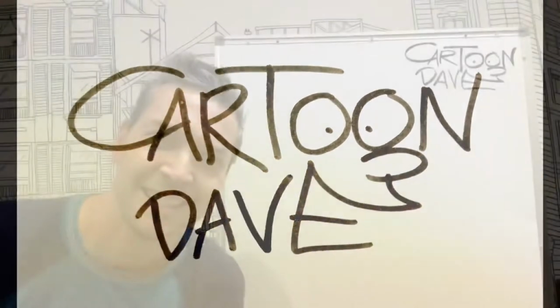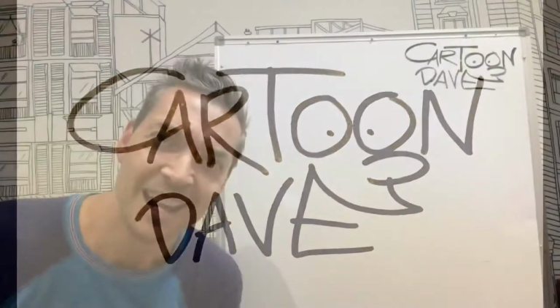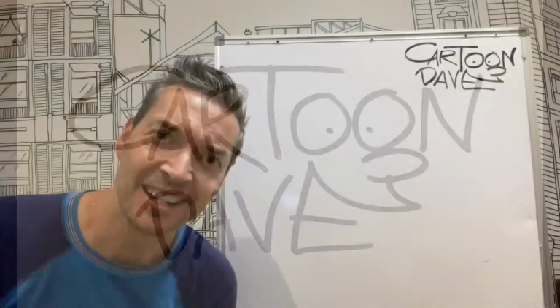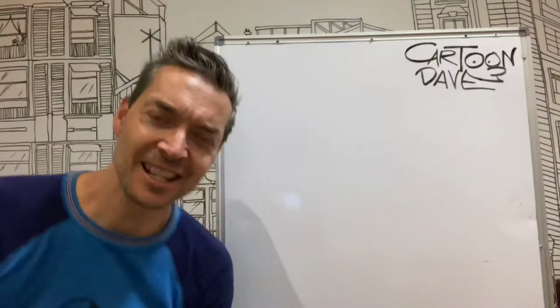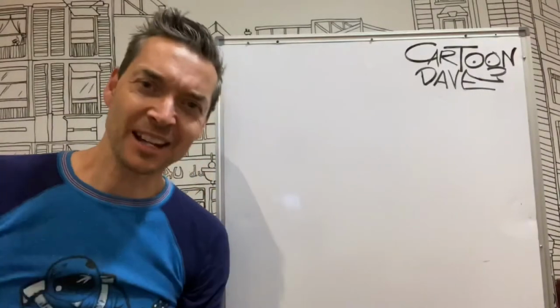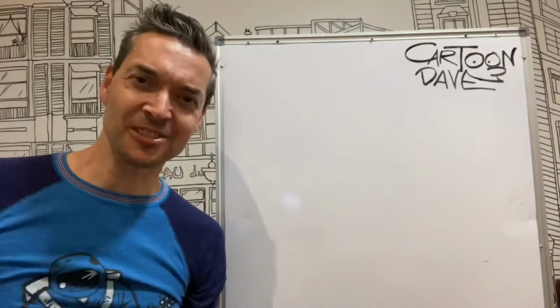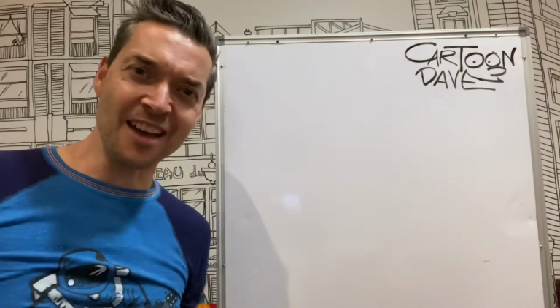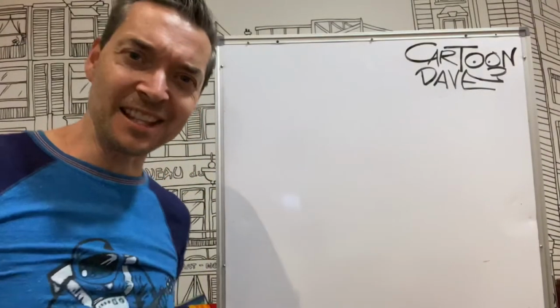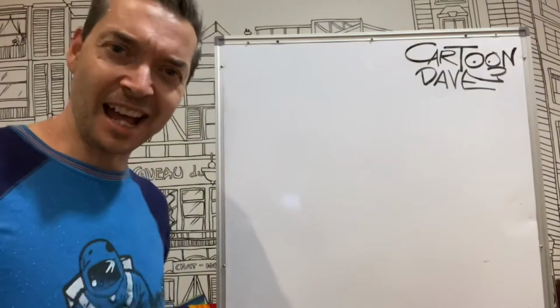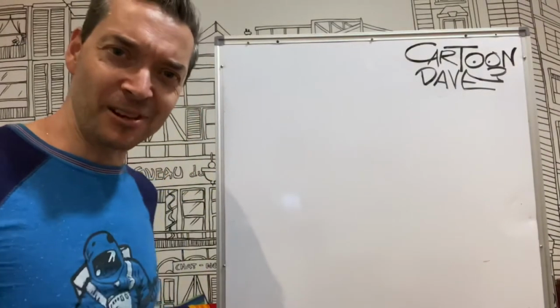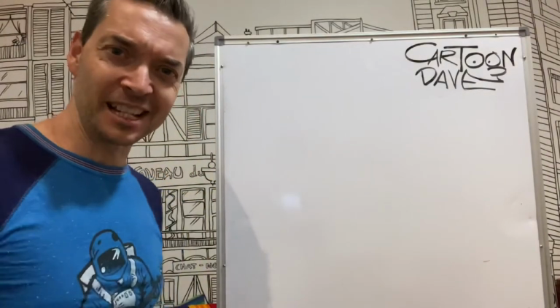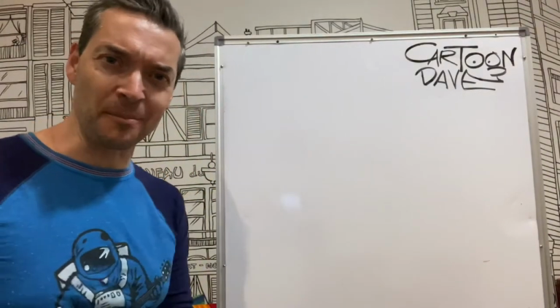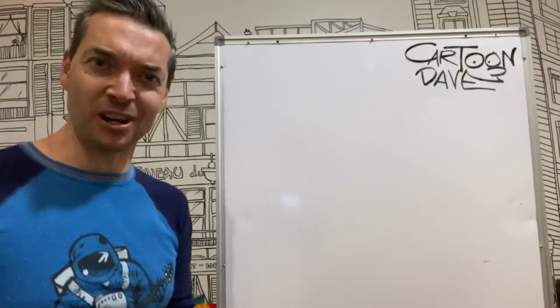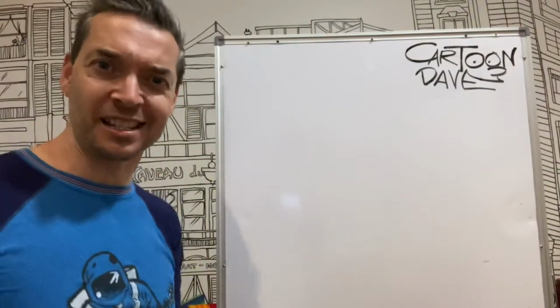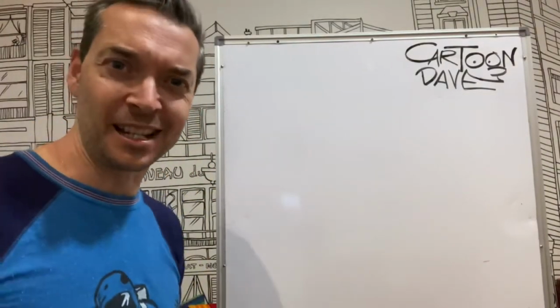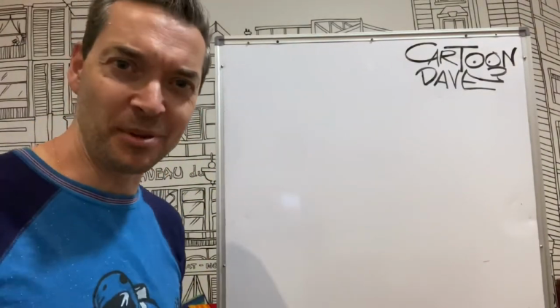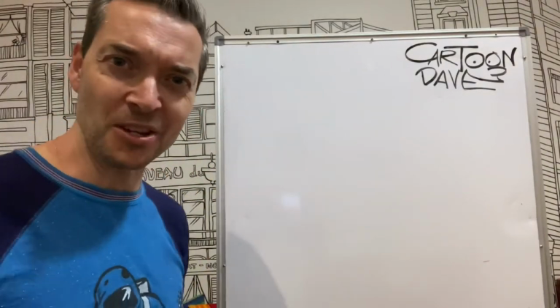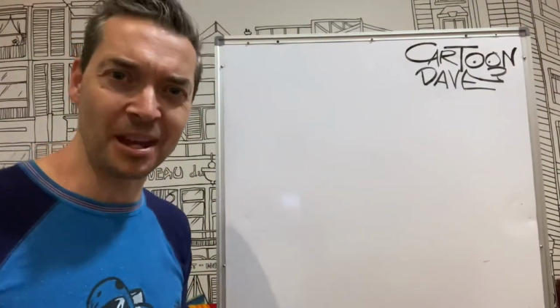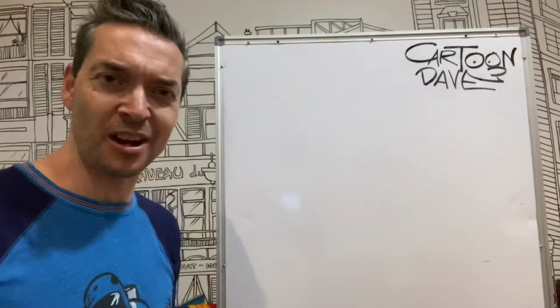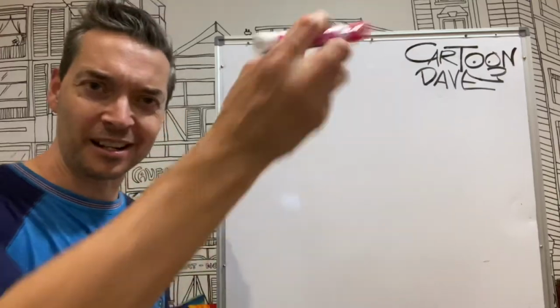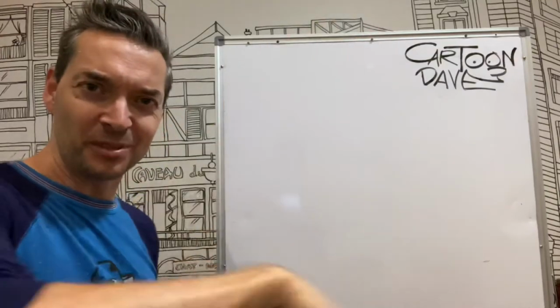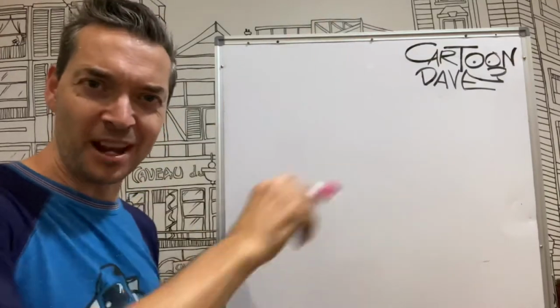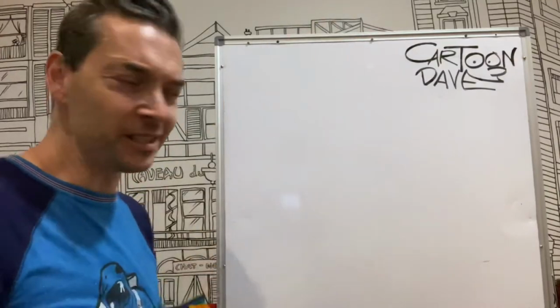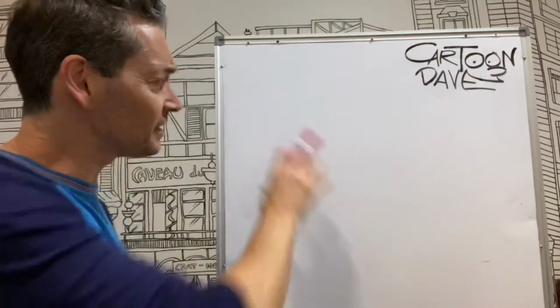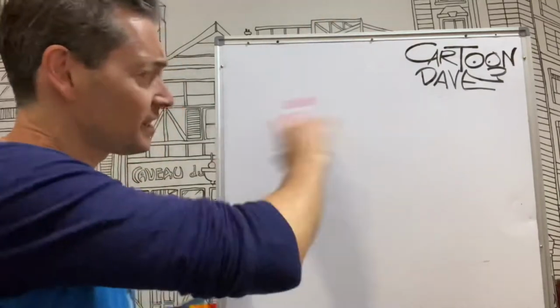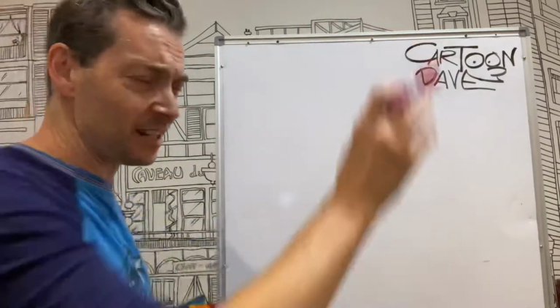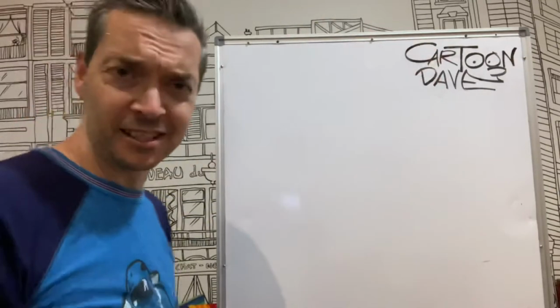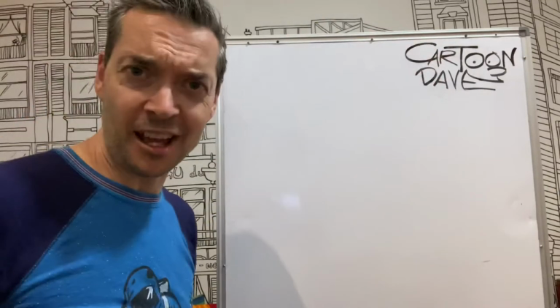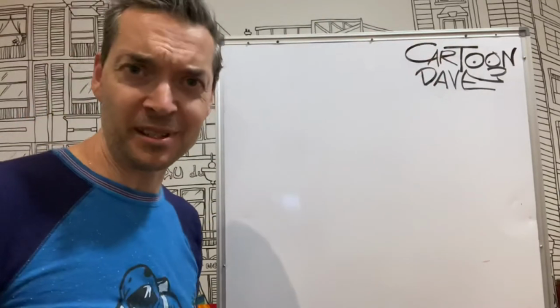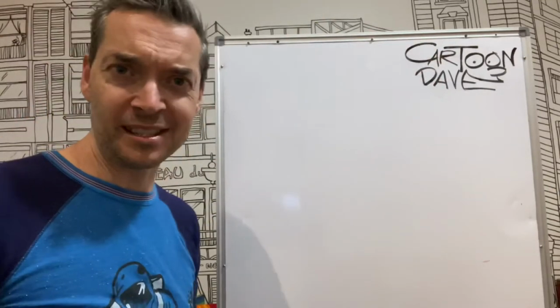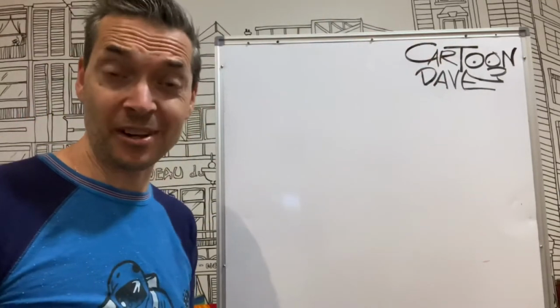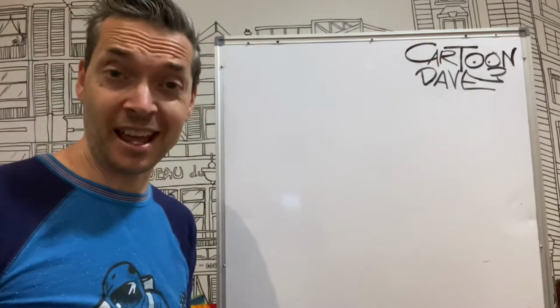Hey there guys, I'm Cartoon Dave and today we're going to draw a dump truck. Big ol' dump truck, big round wheels and other bits that dump trucks have.